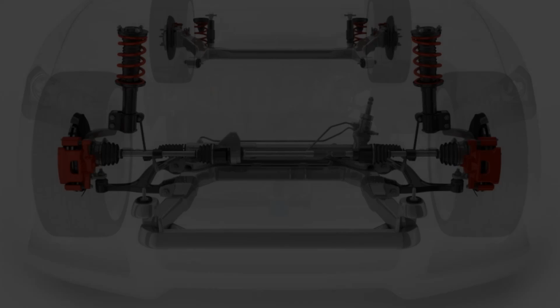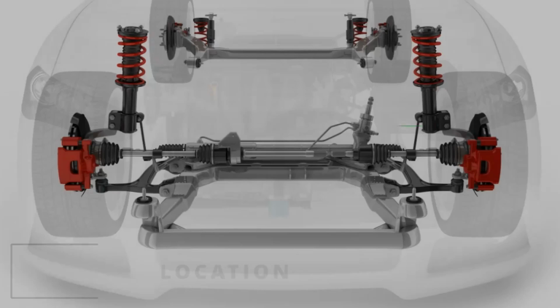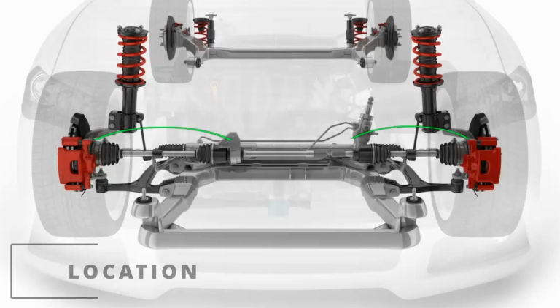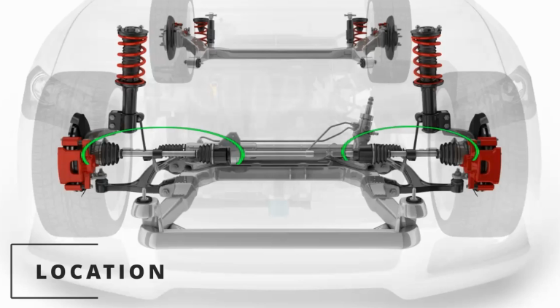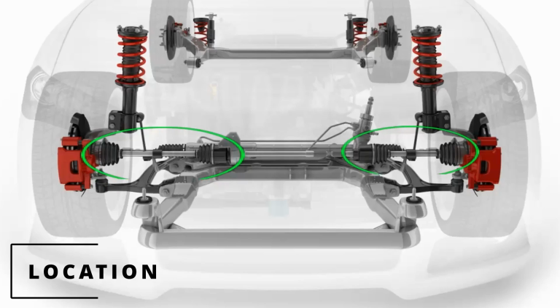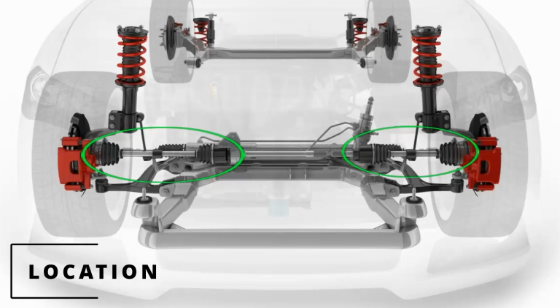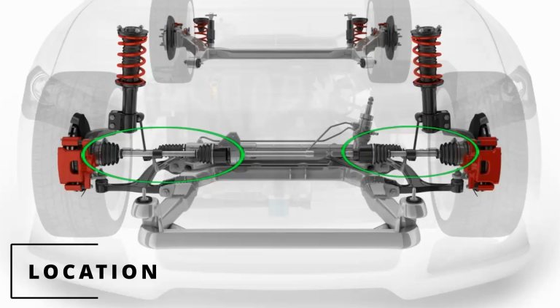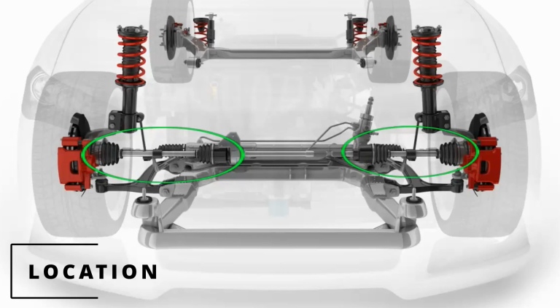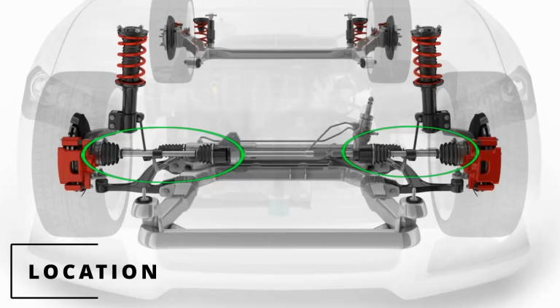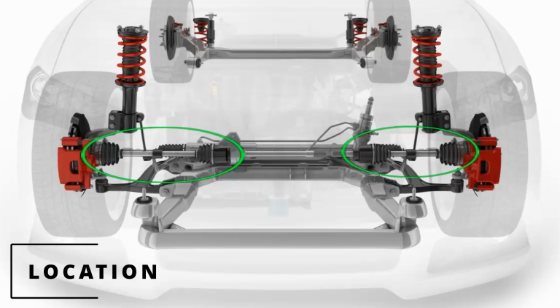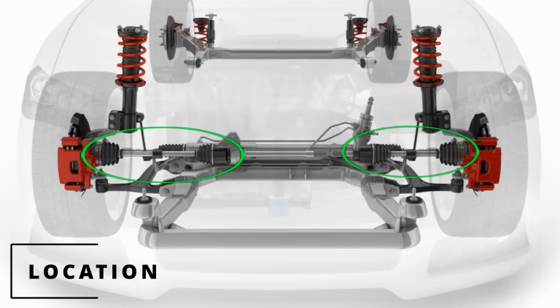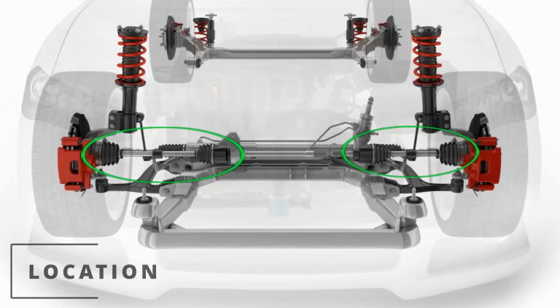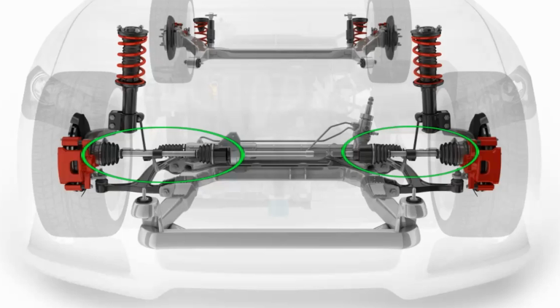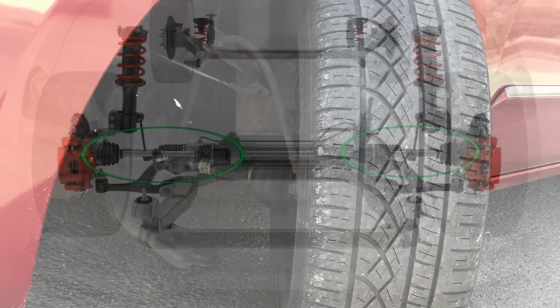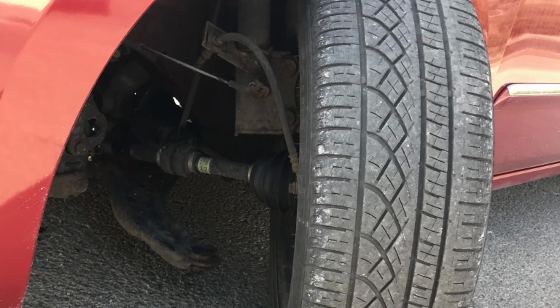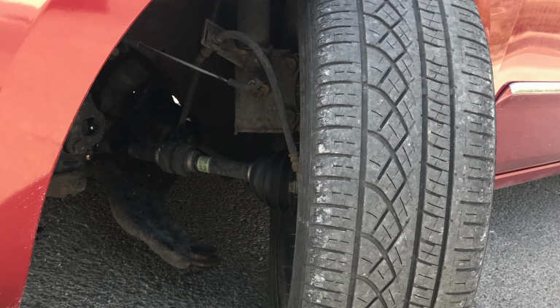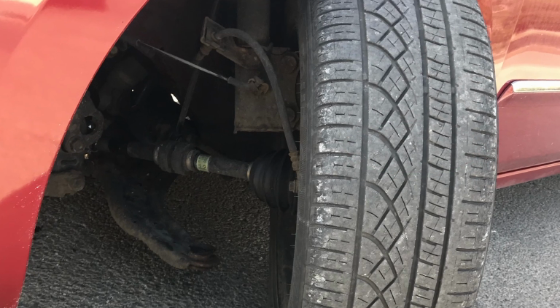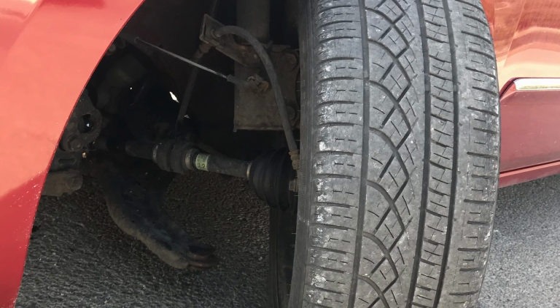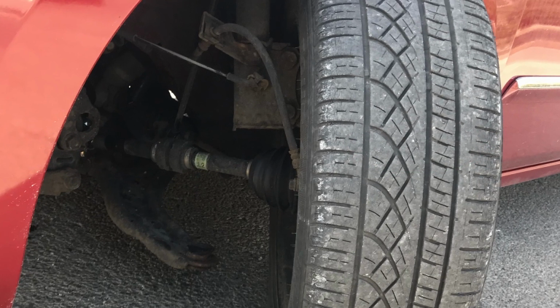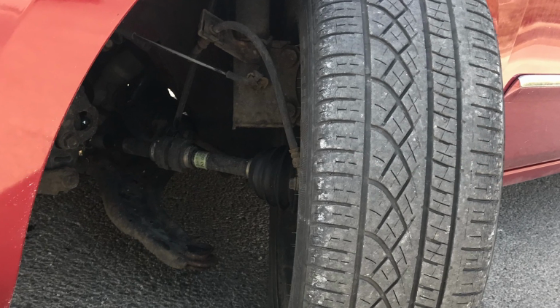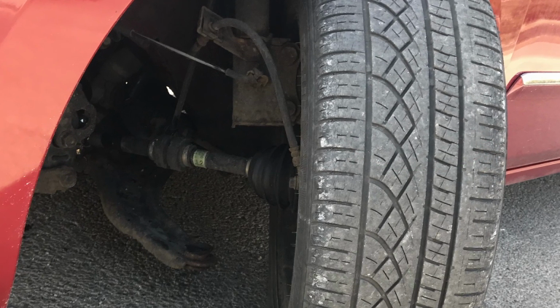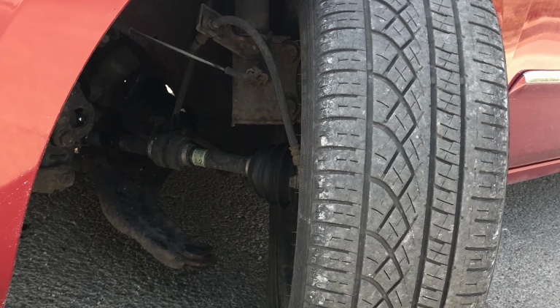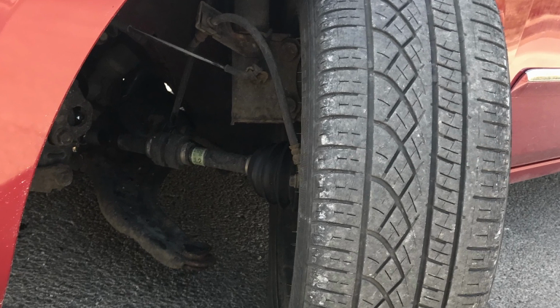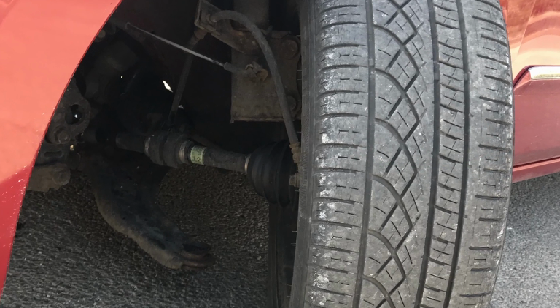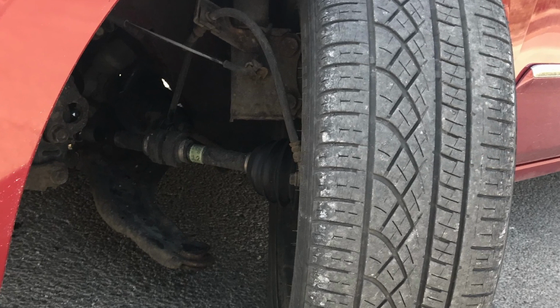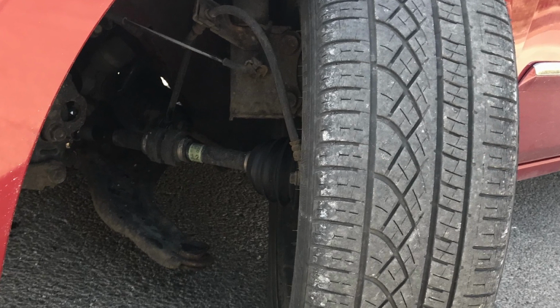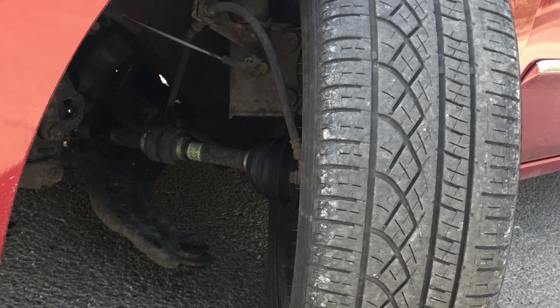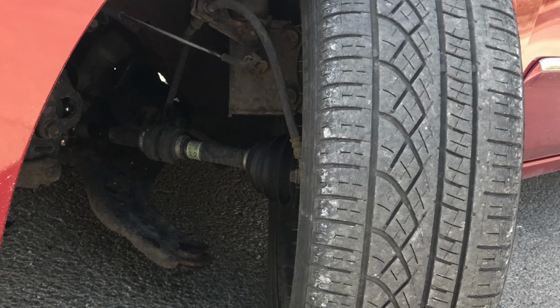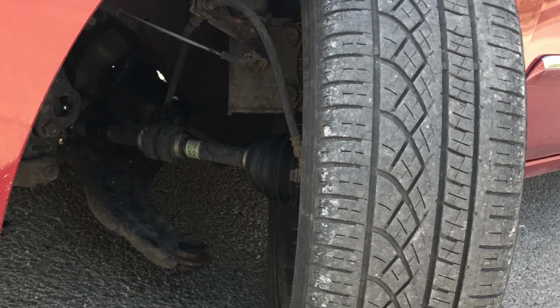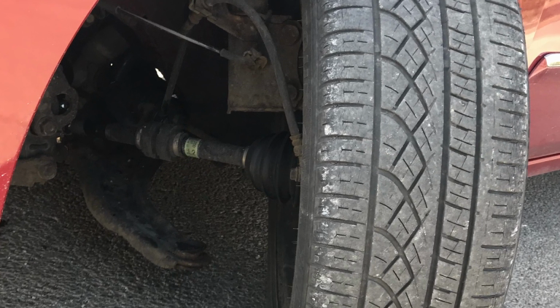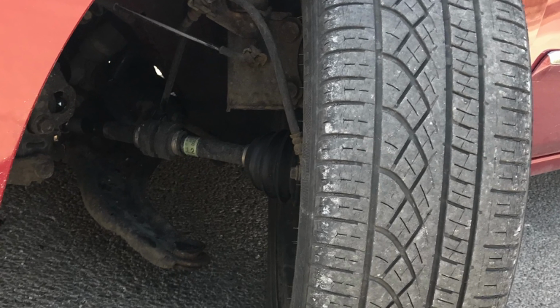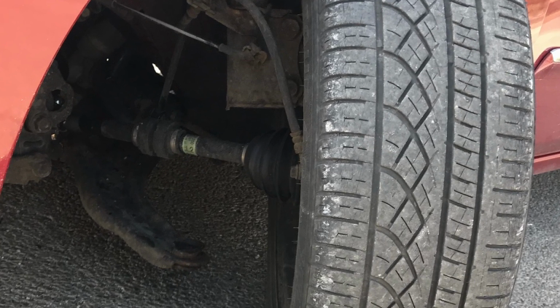The location of the CV axle will be right behind the tires. The symptoms depend on which part of the CV axle got affected, and today I'll be going through both.